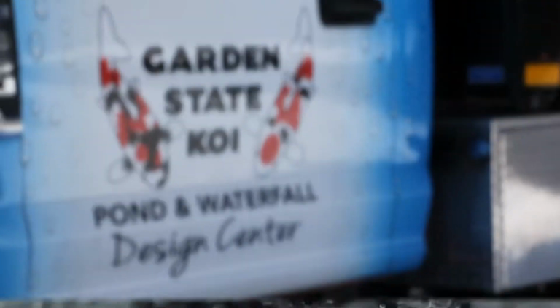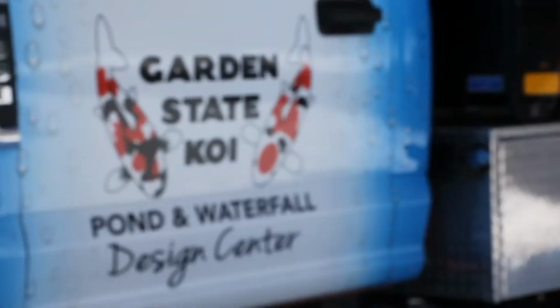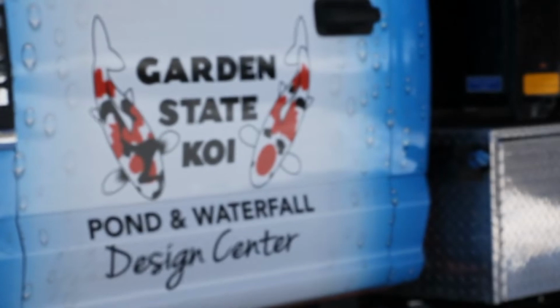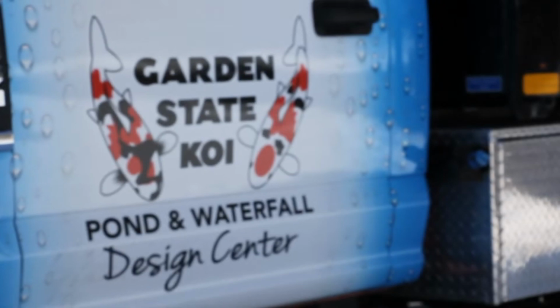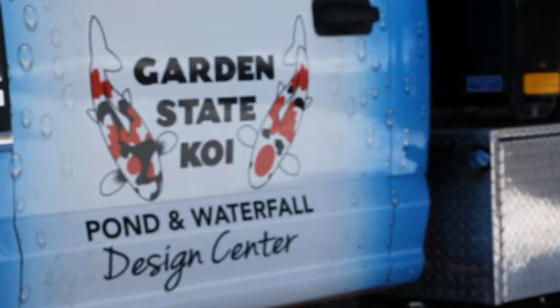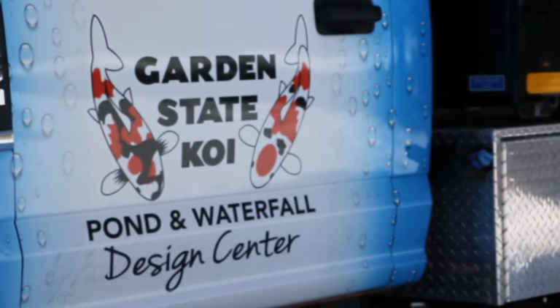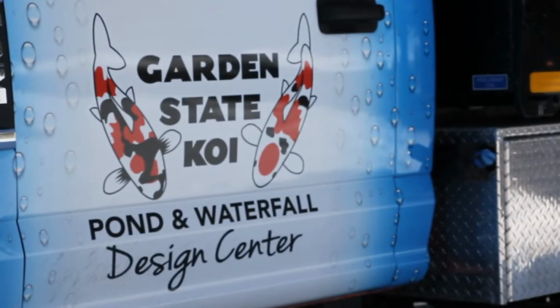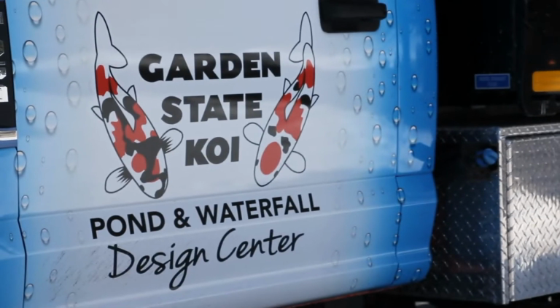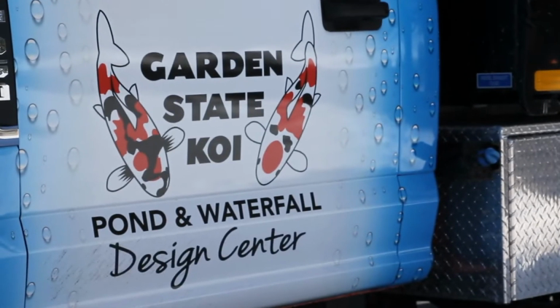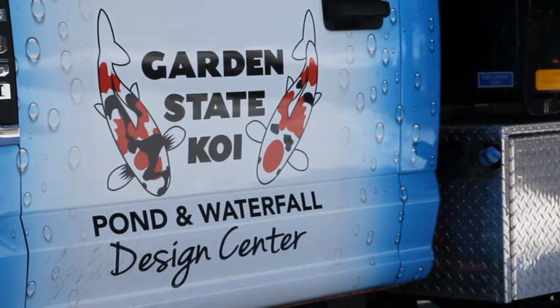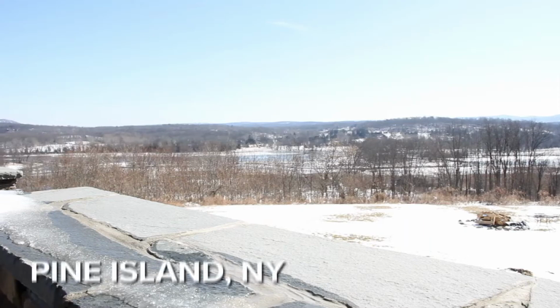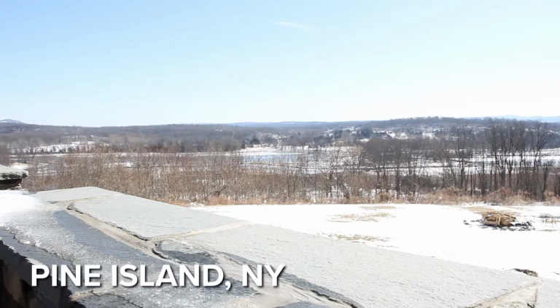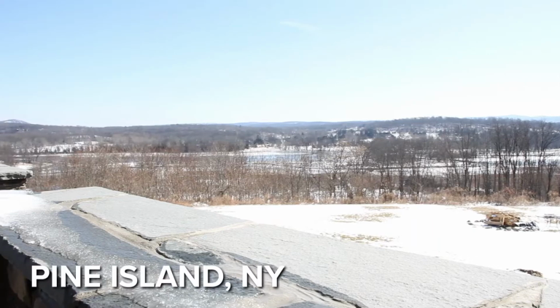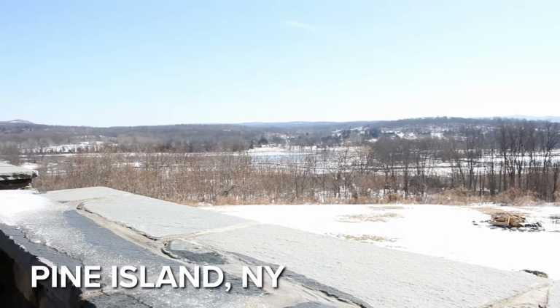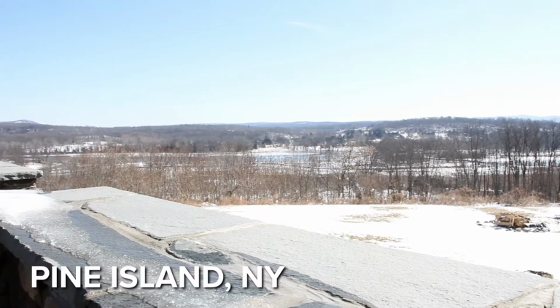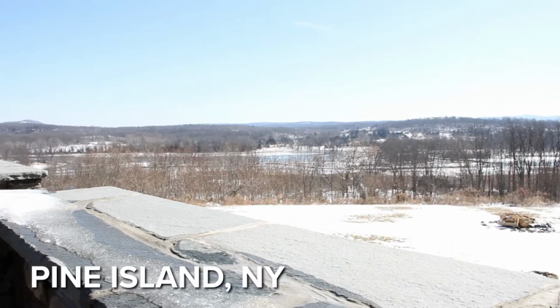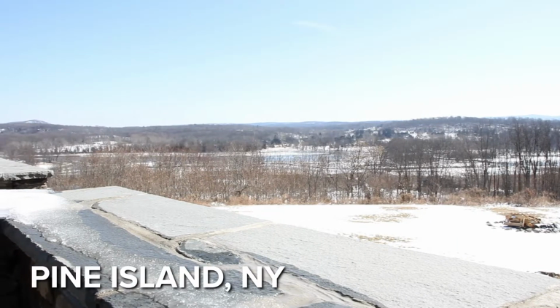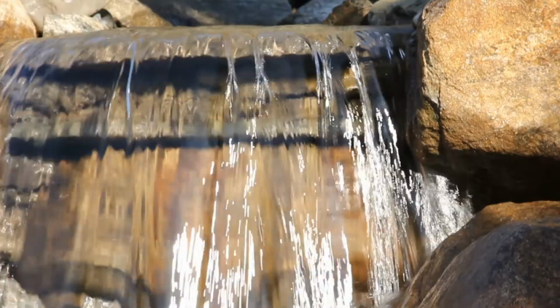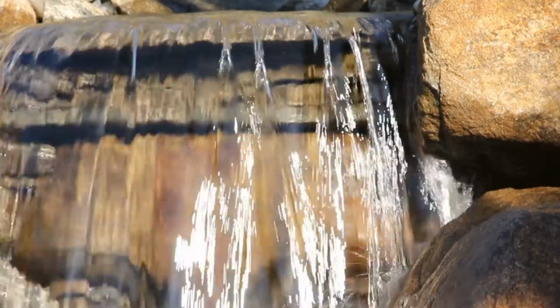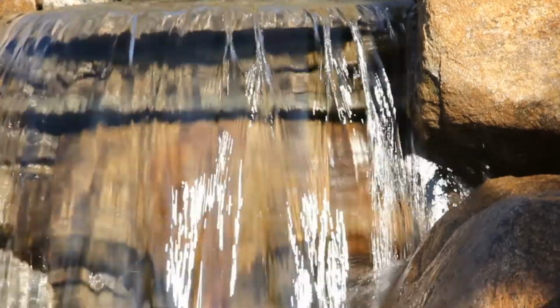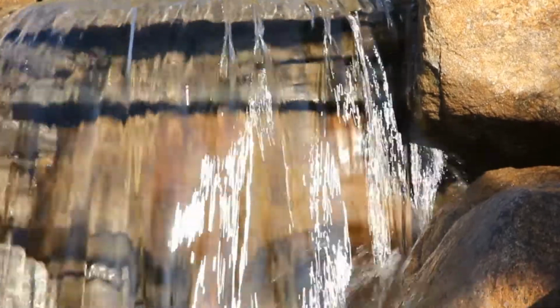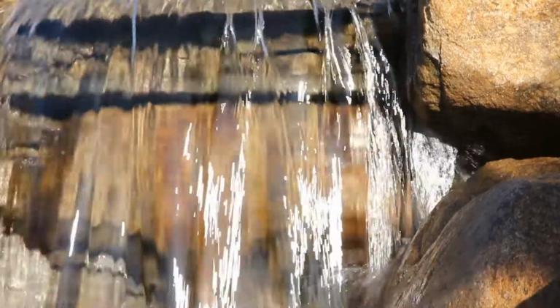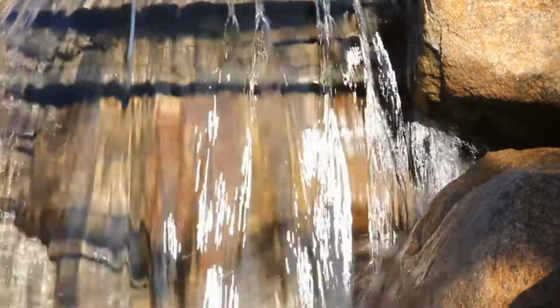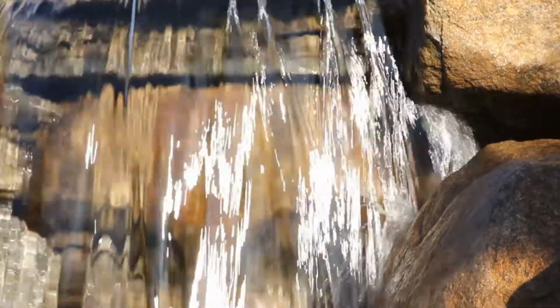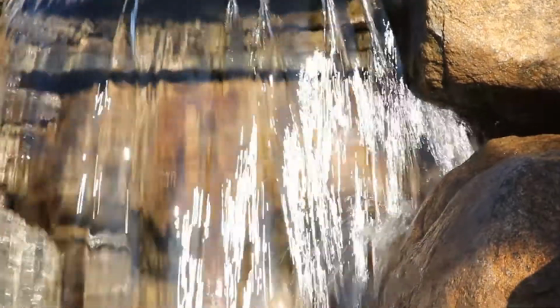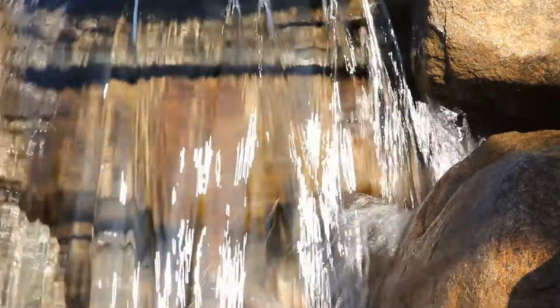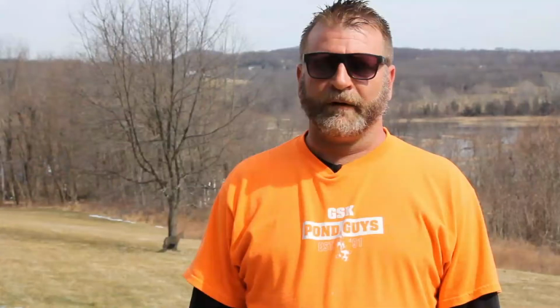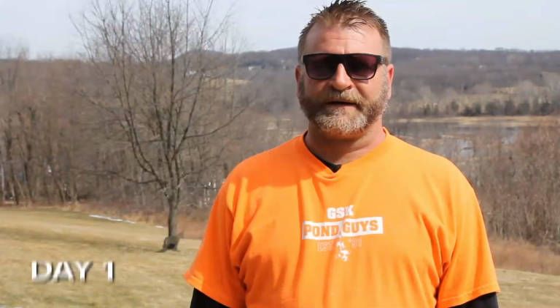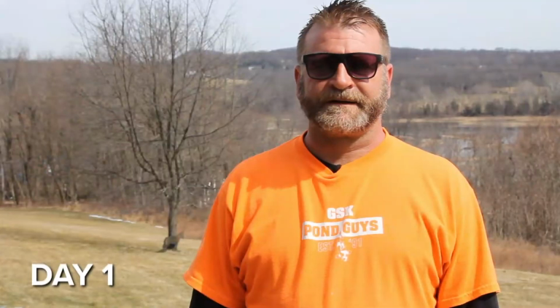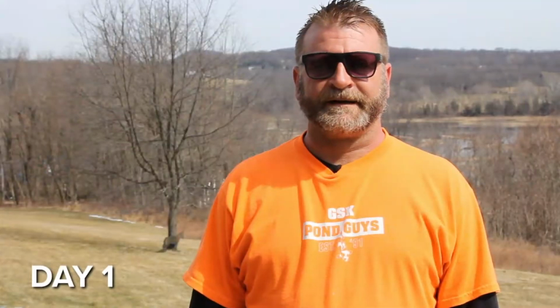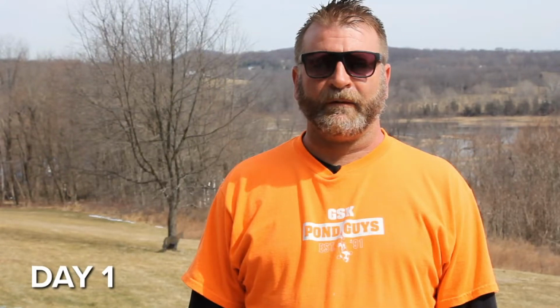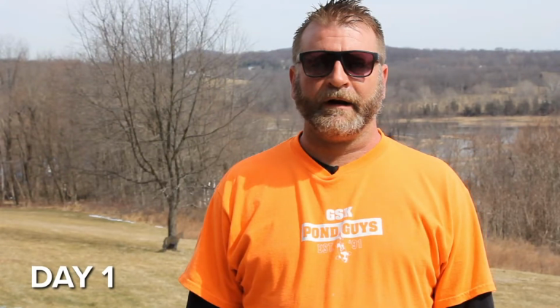Hello everyone, this is Tim. We're in Pine Island, New York. We're building a beautiful pondless waterfall. We're about to start day one.